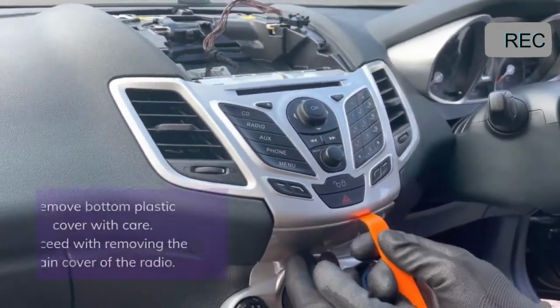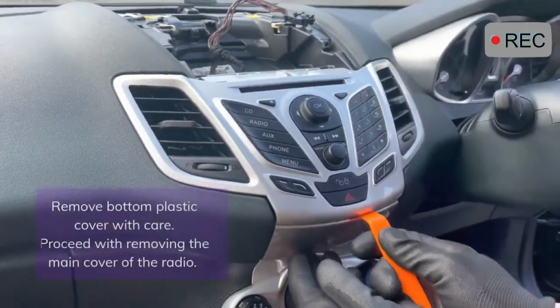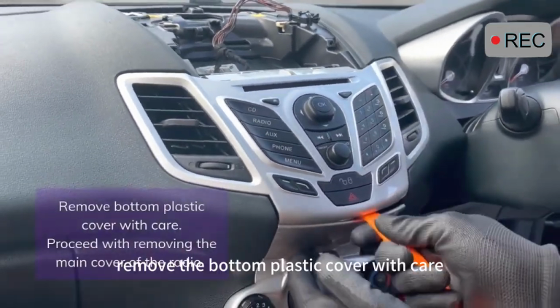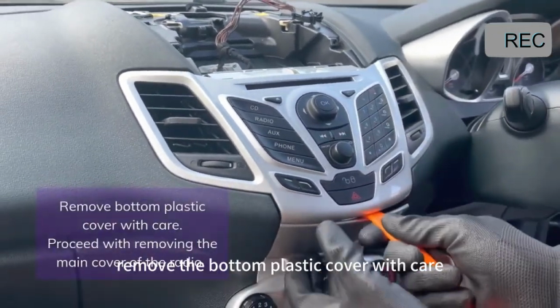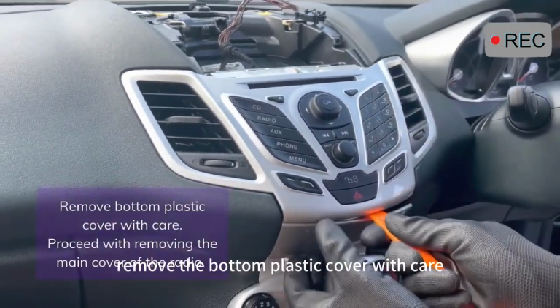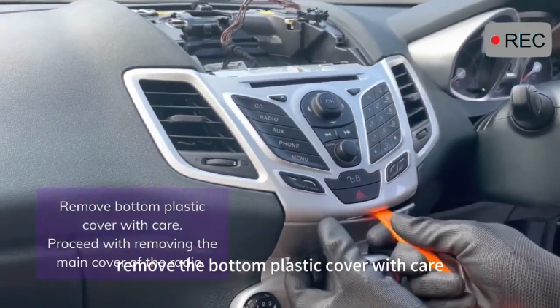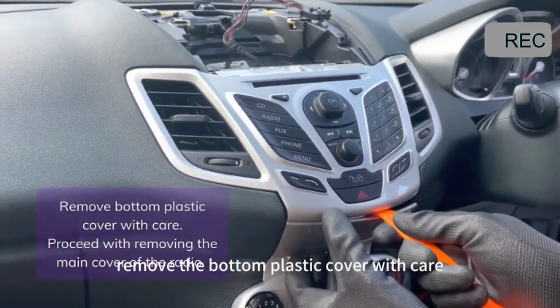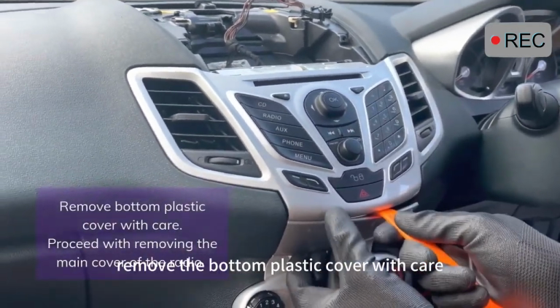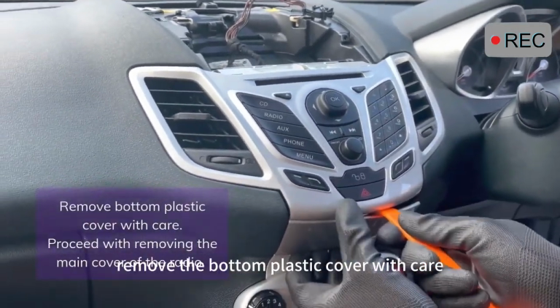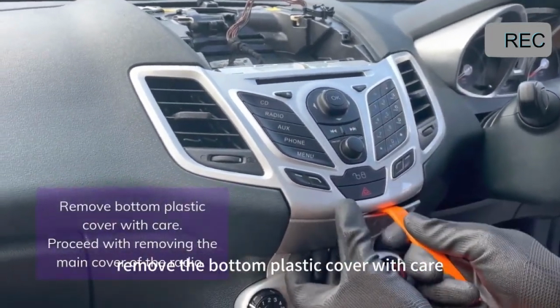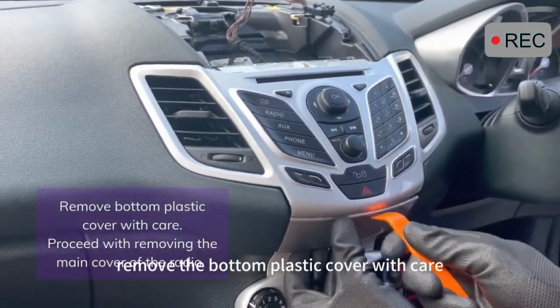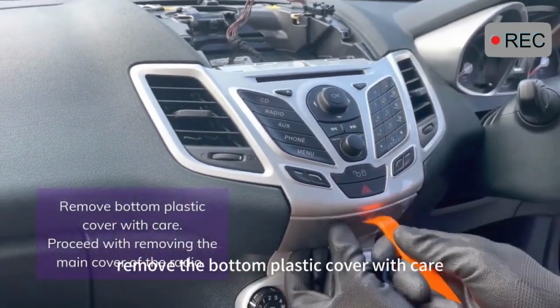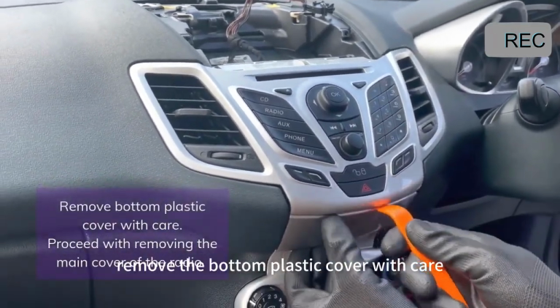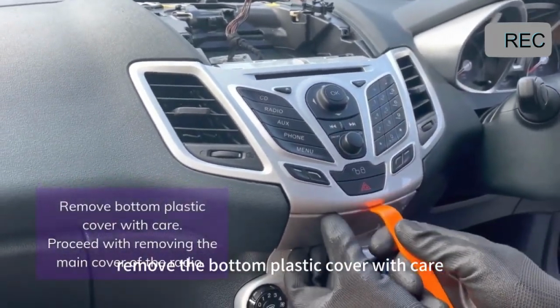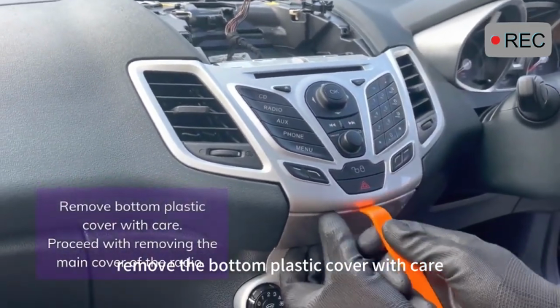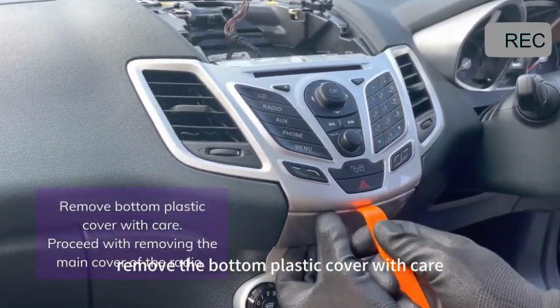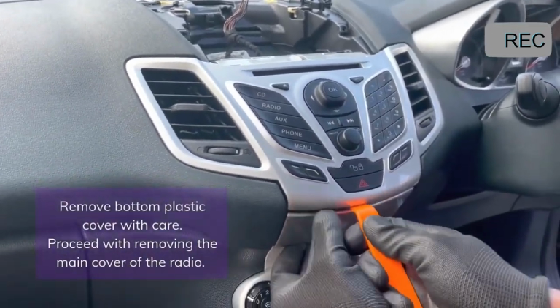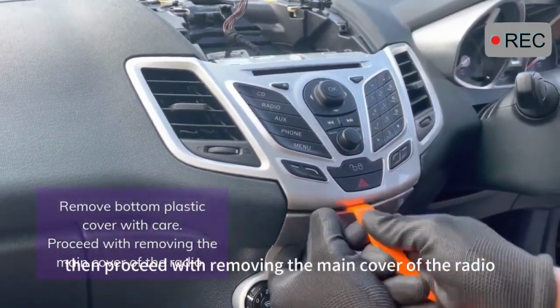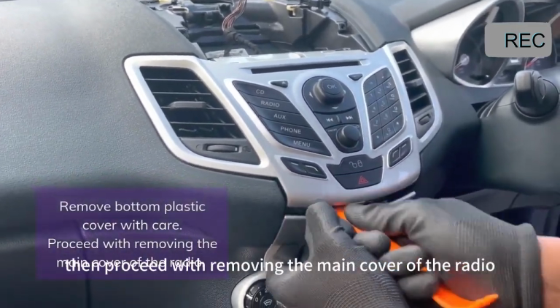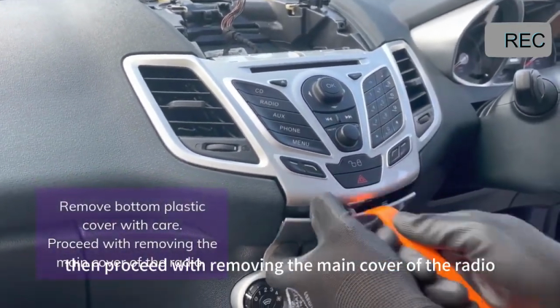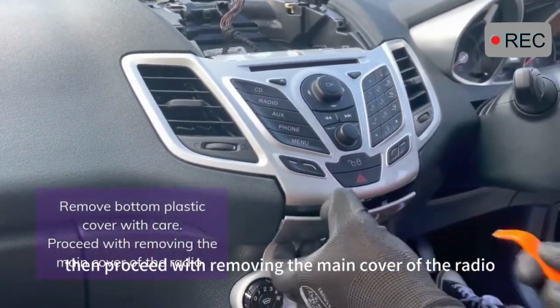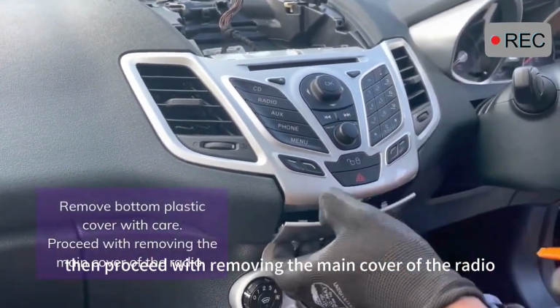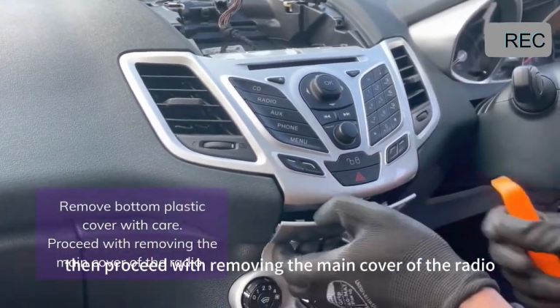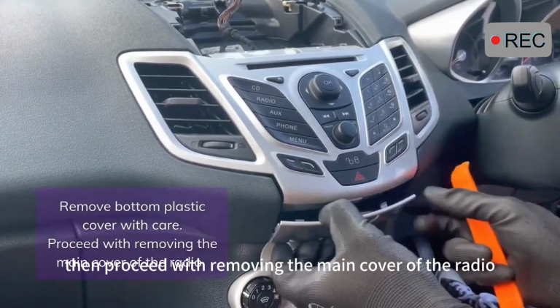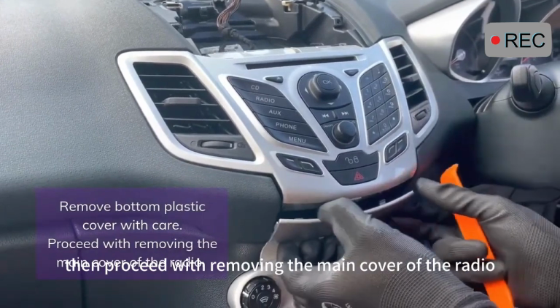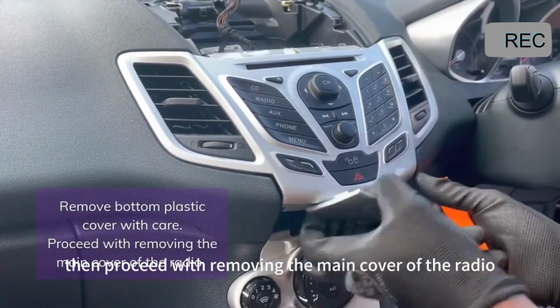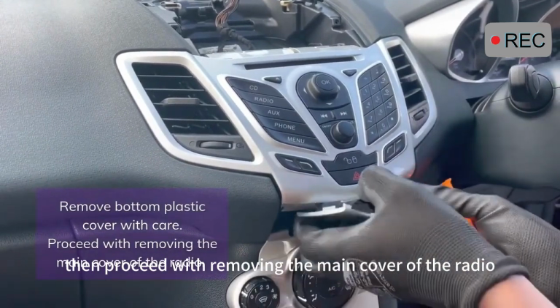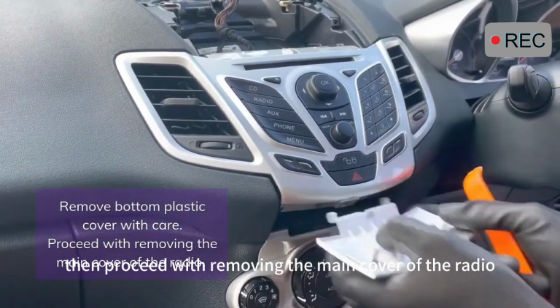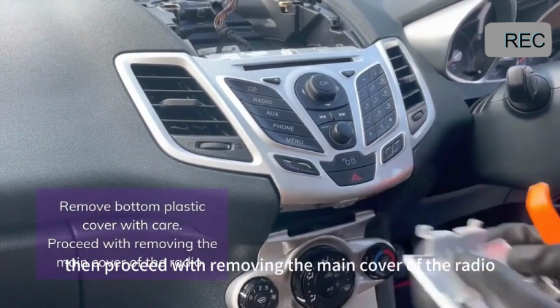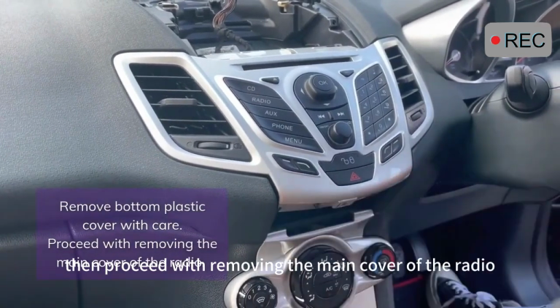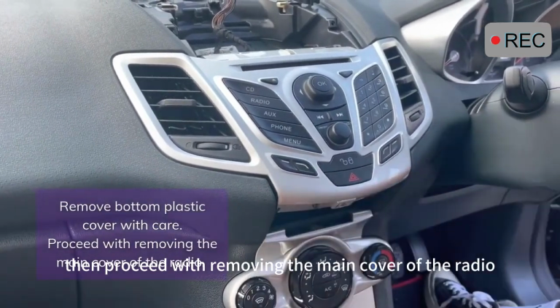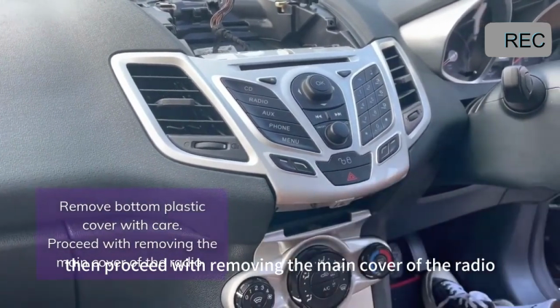Remove the bottom plastic cover with care, then proceed with removing the main cover of the radio.